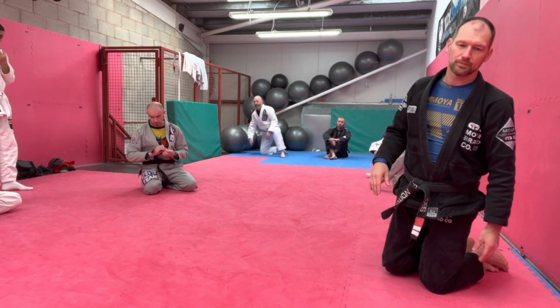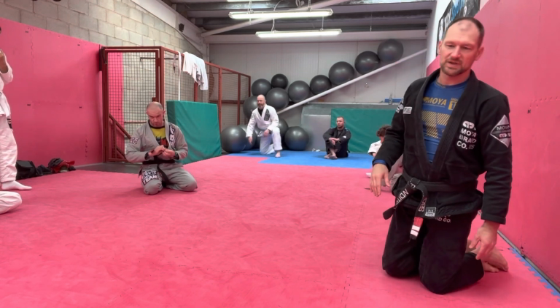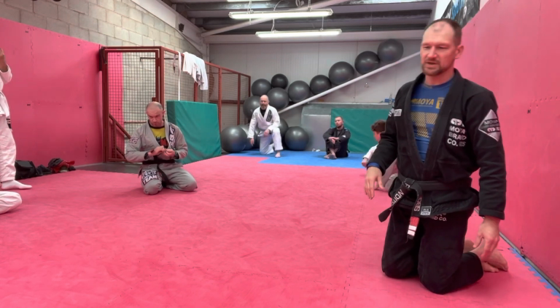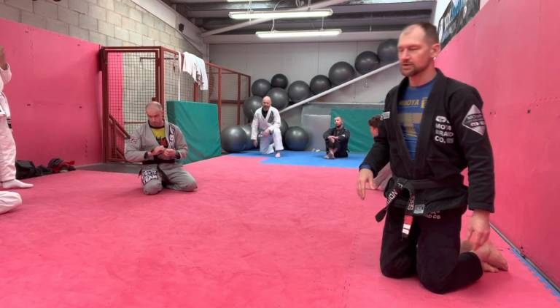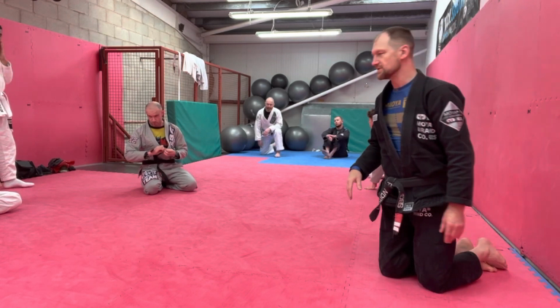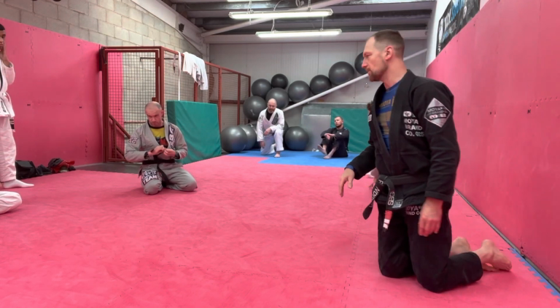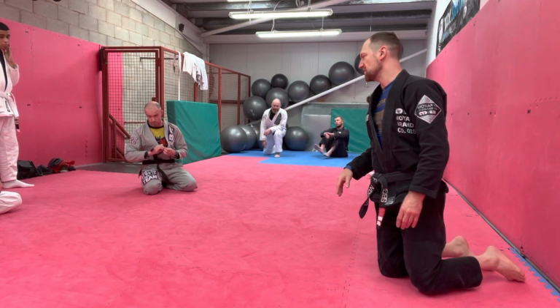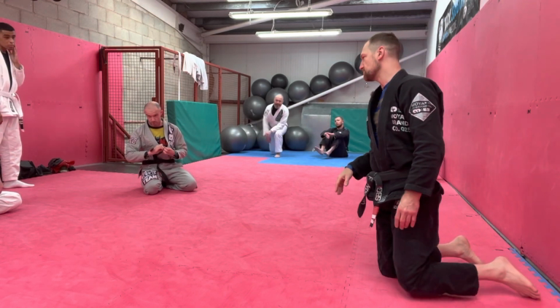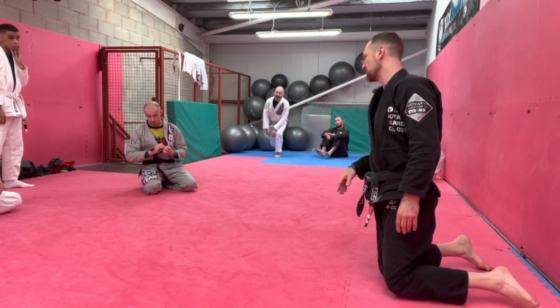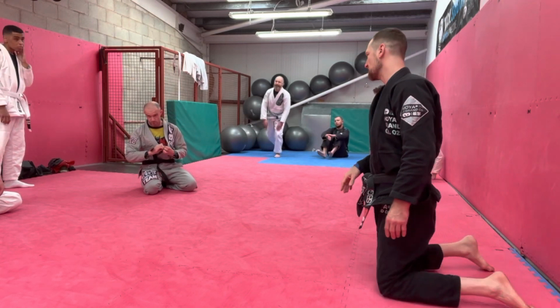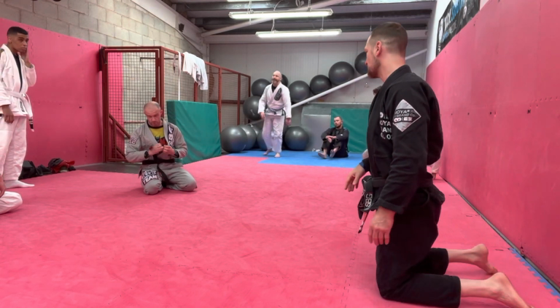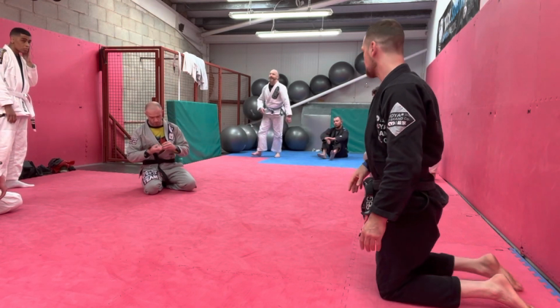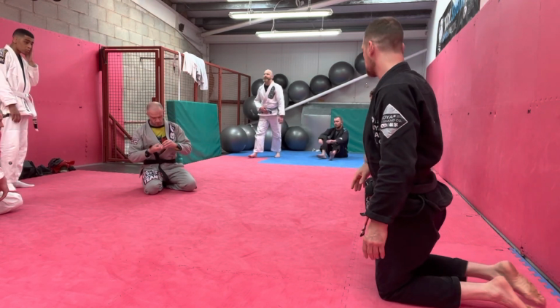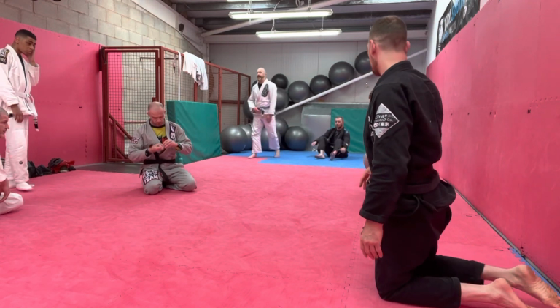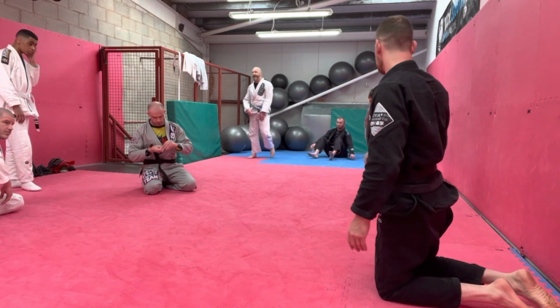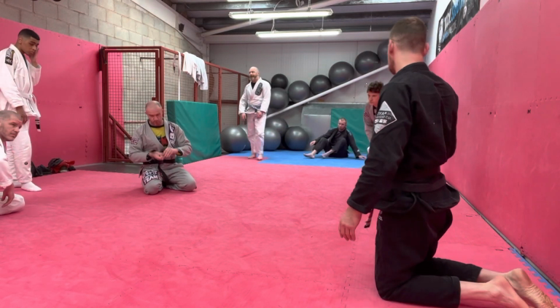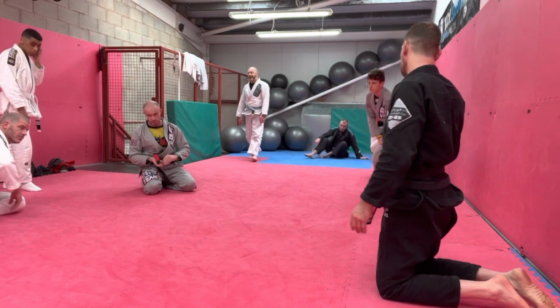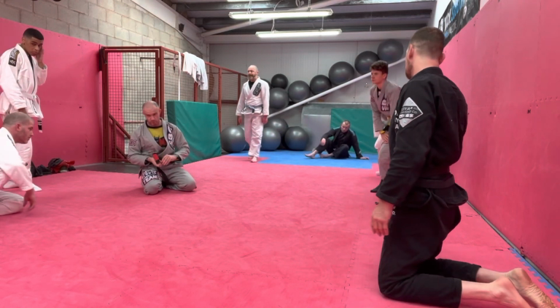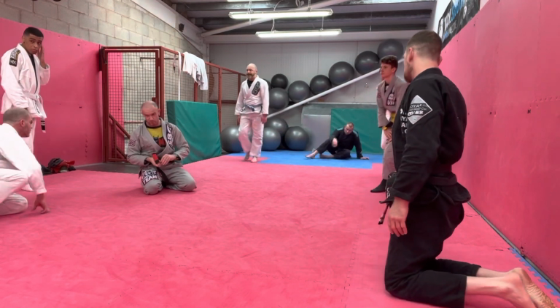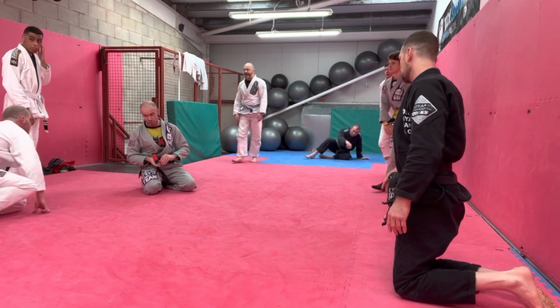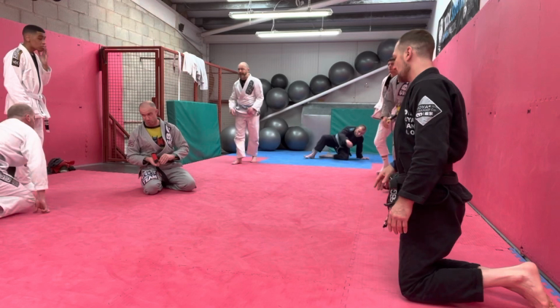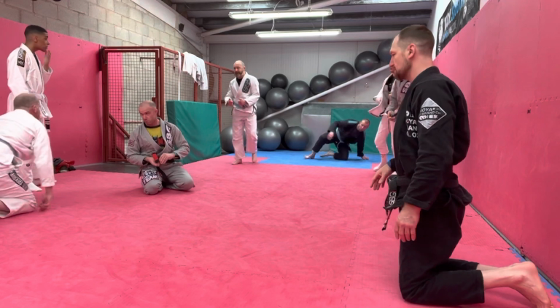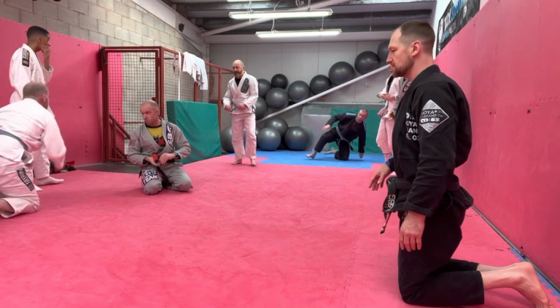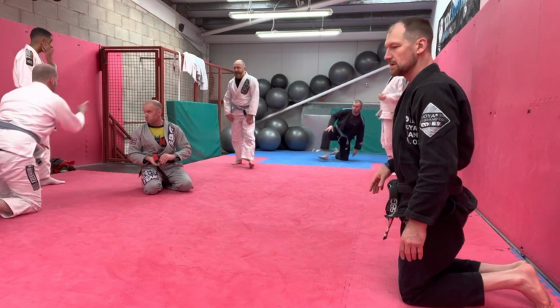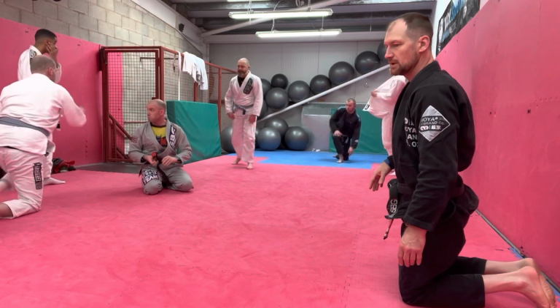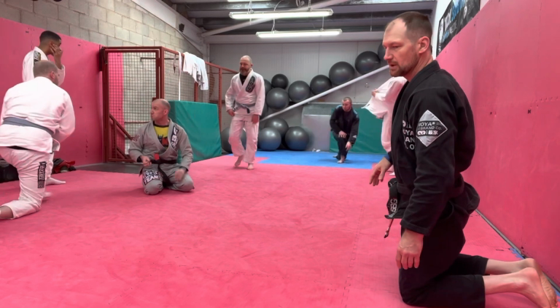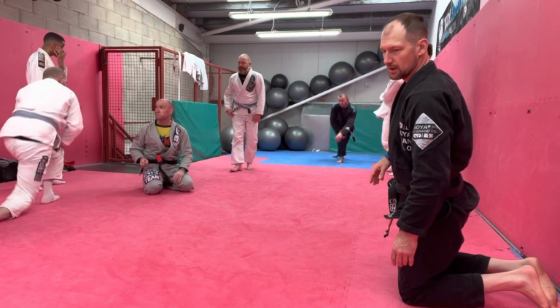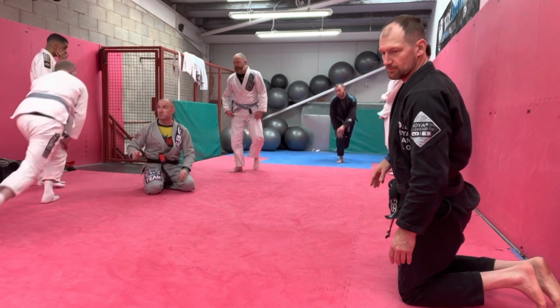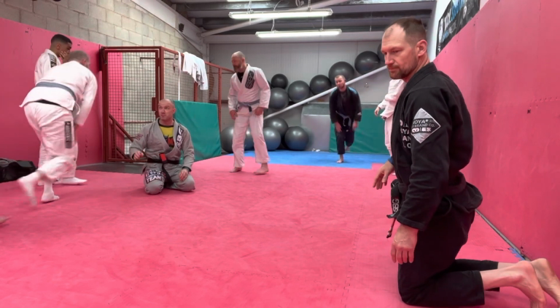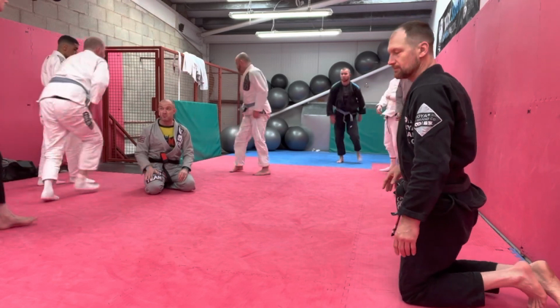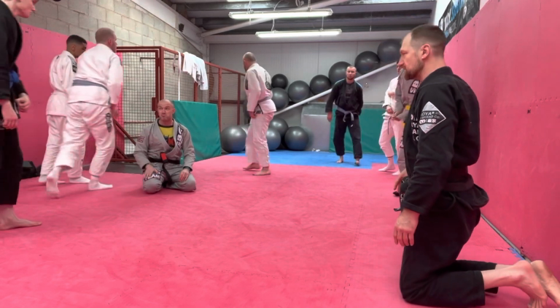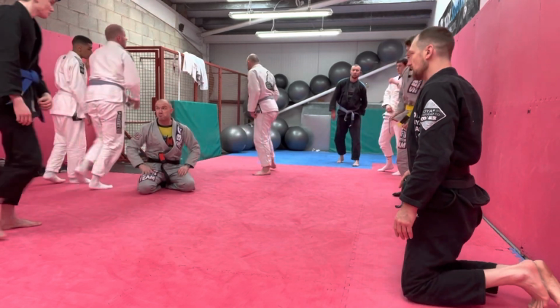Let's make sure there's not a big mismatch in size between the heaviest and the lightest. Let's go.